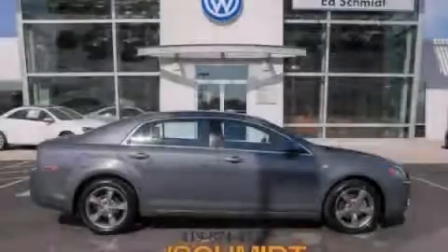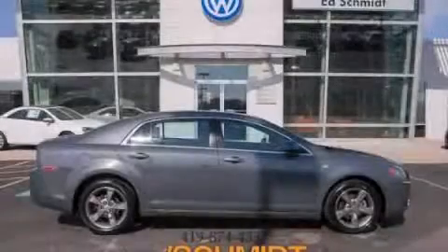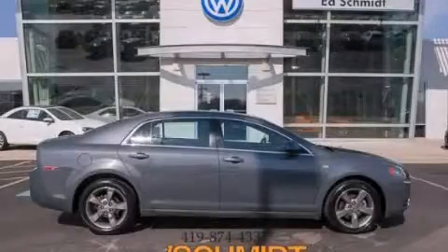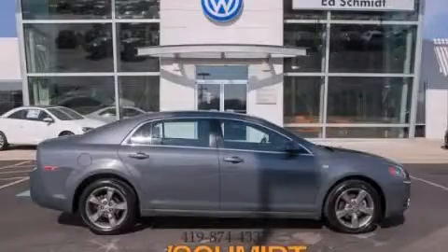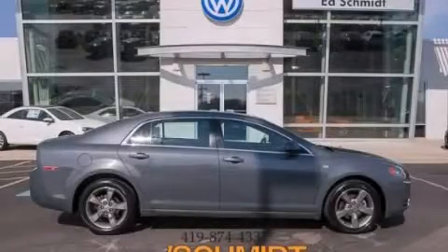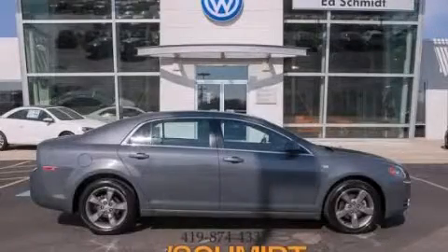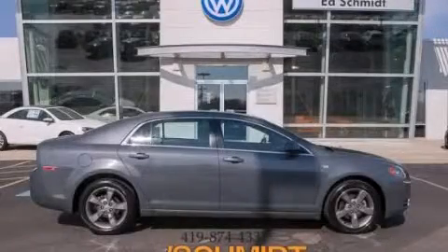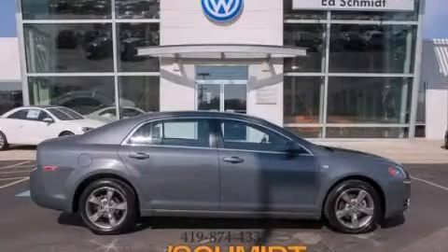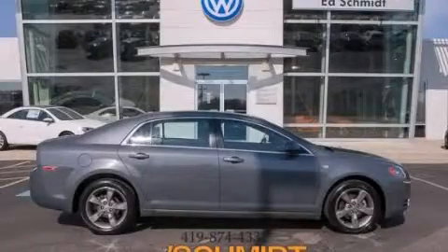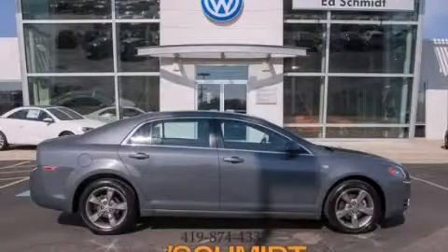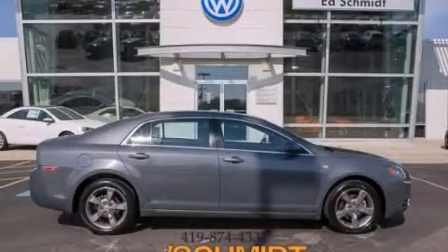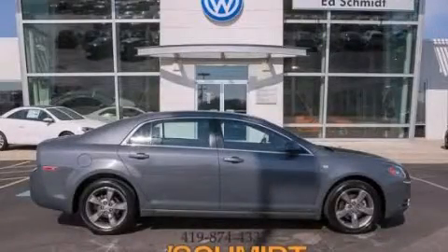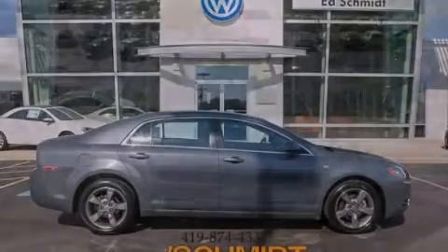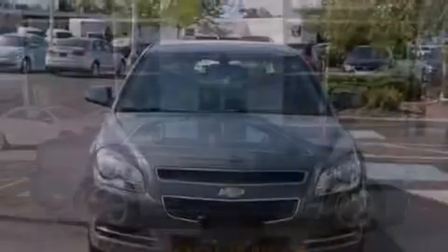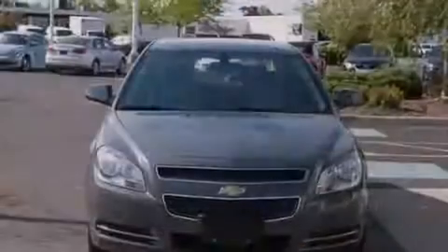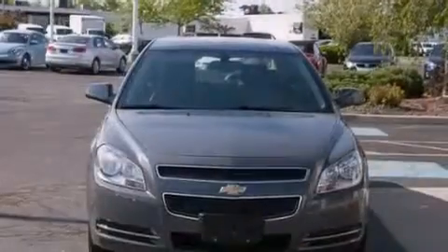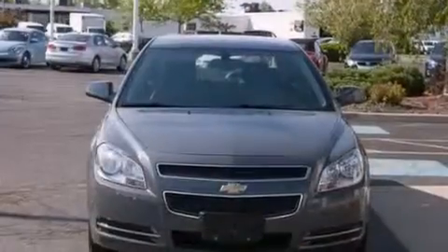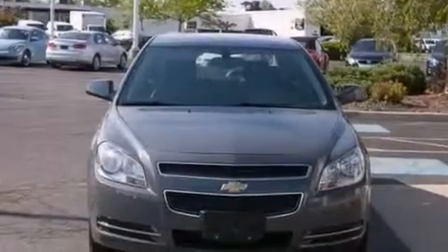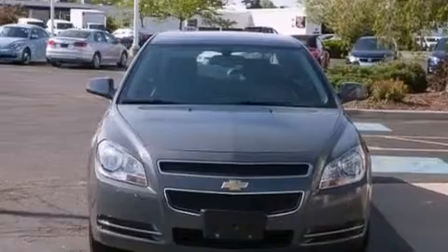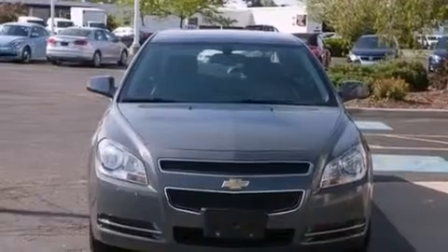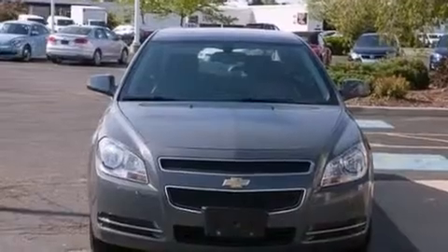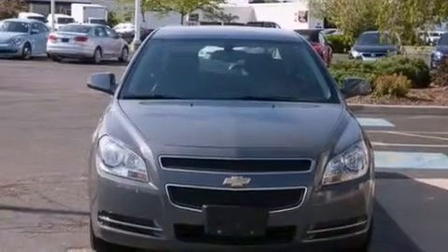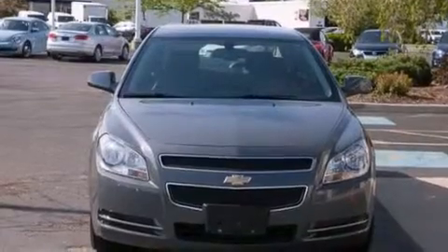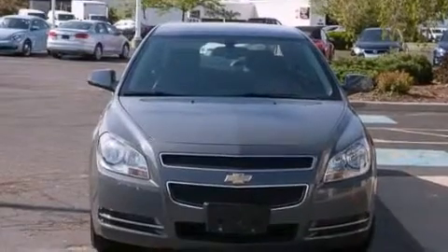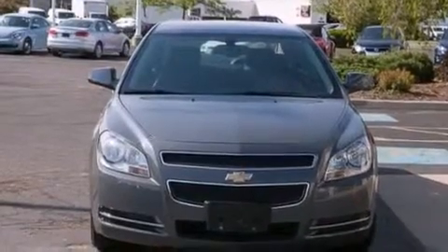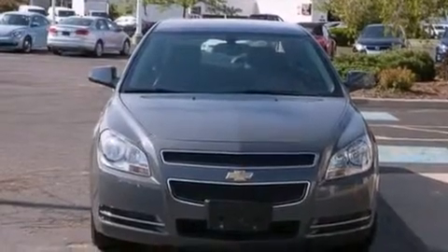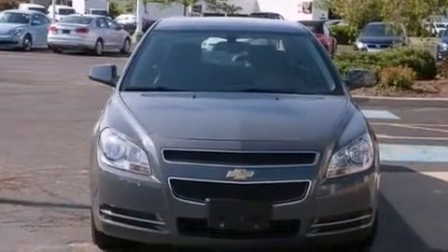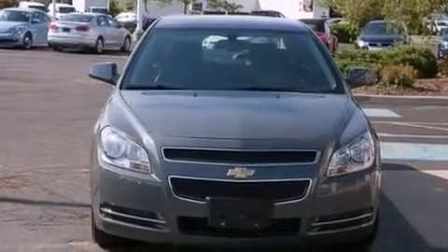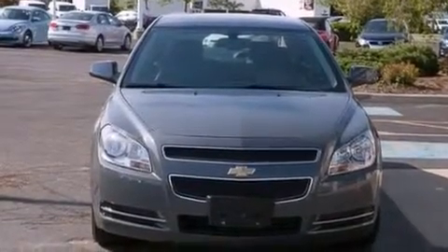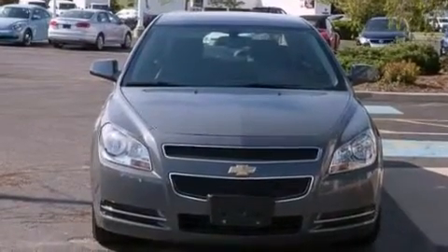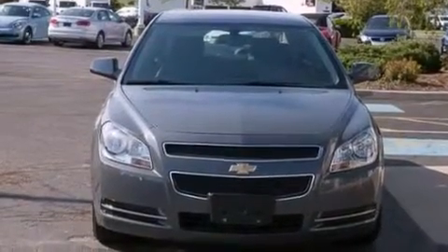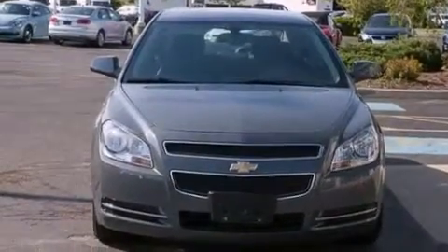This is a 2008 Chevrolet Malibu. It features a 2.4-liter four-cylinder engine and an automatic transmission.